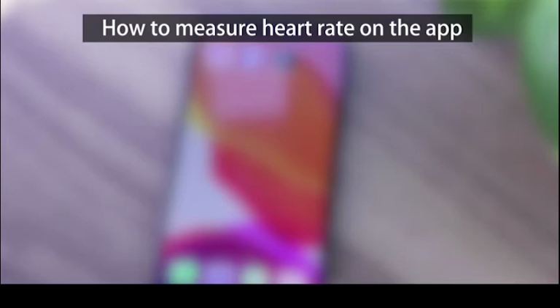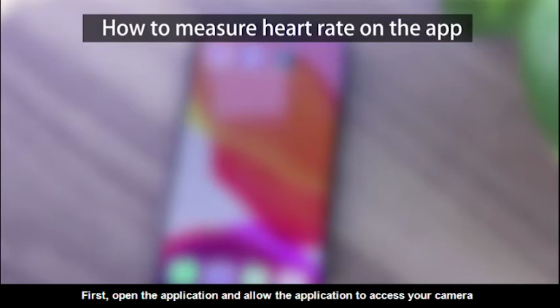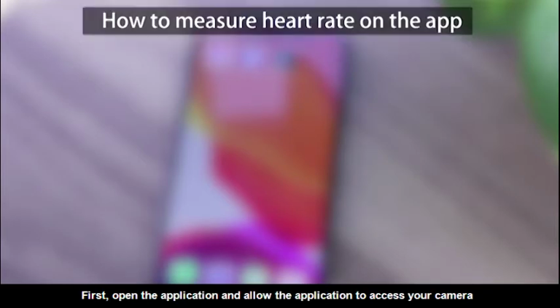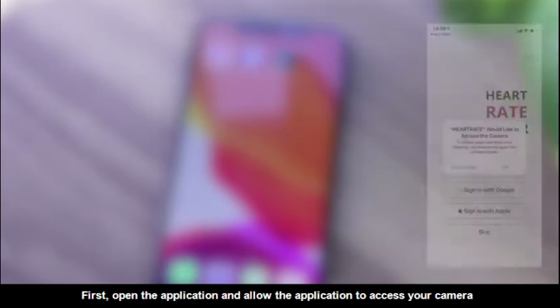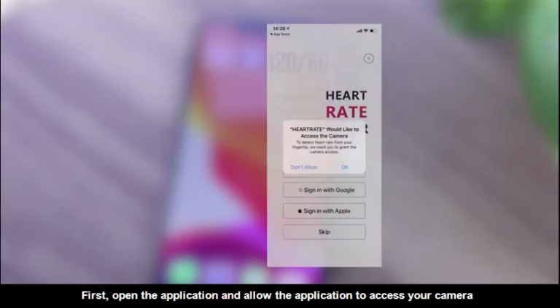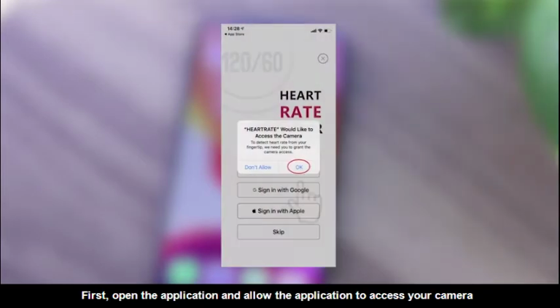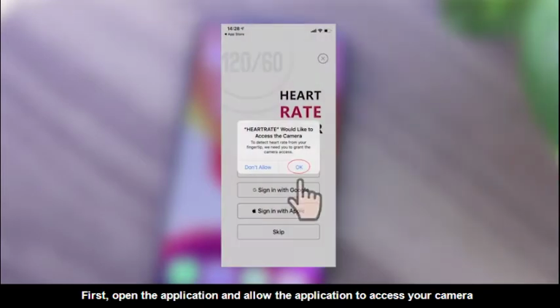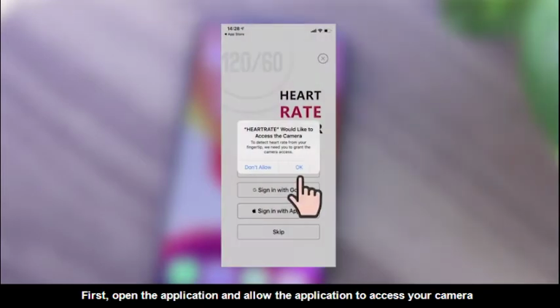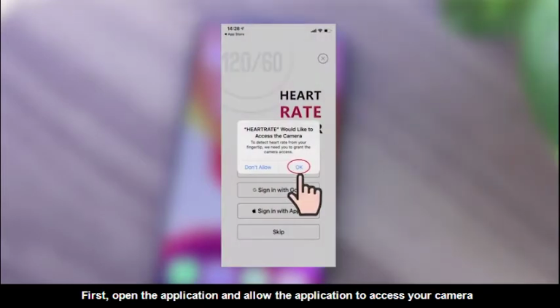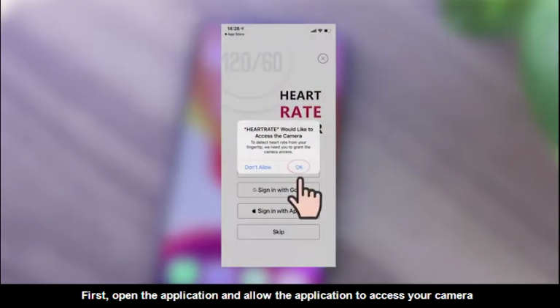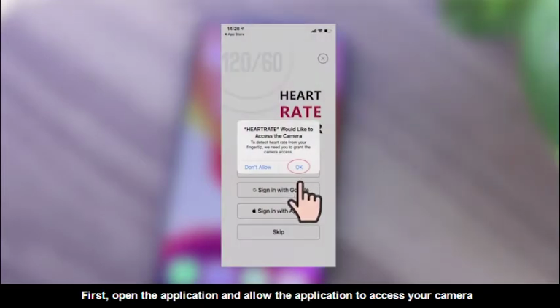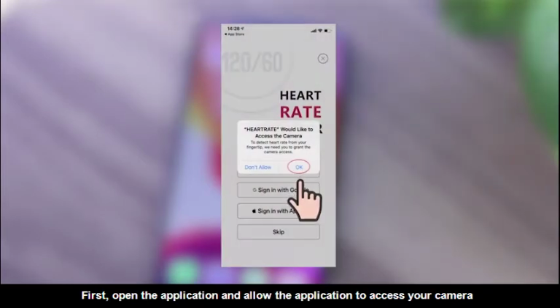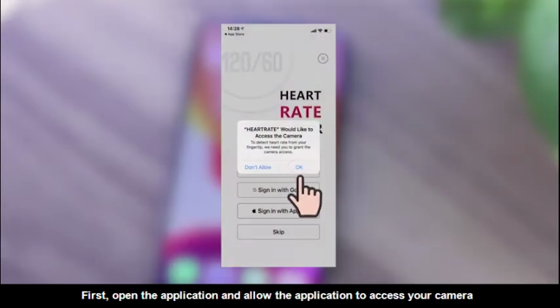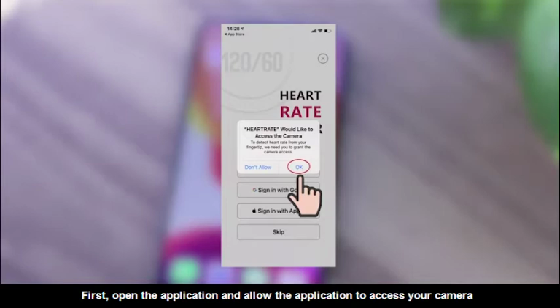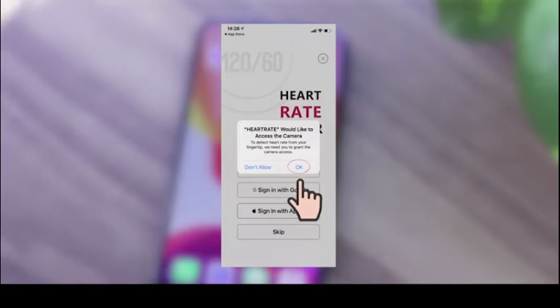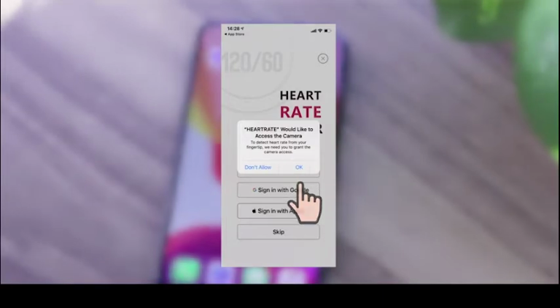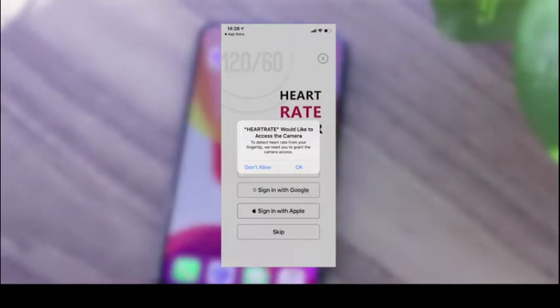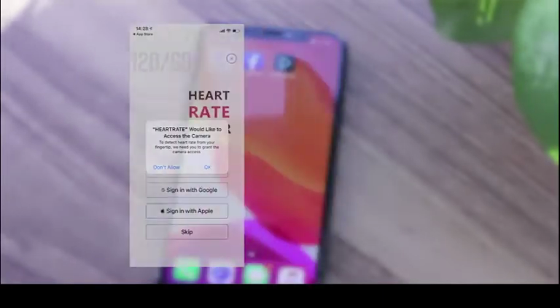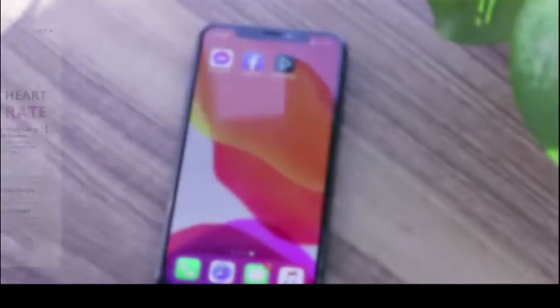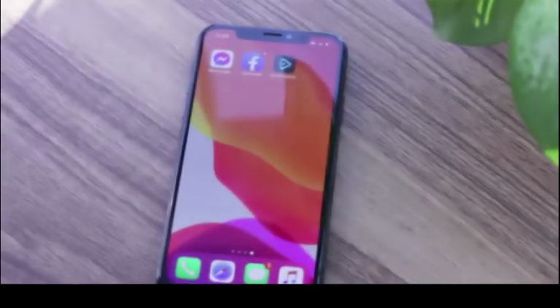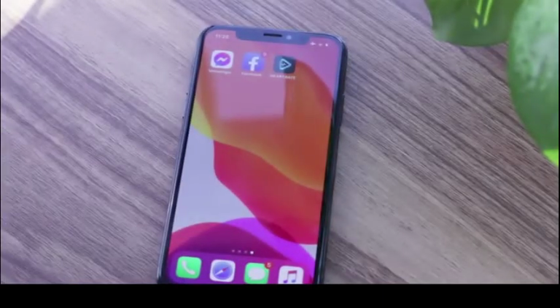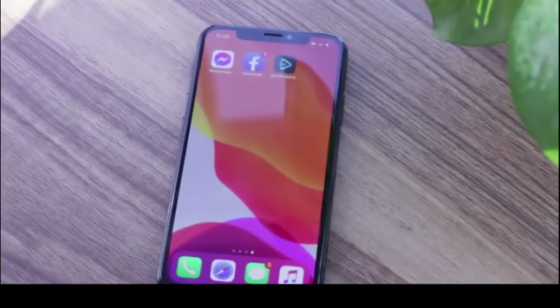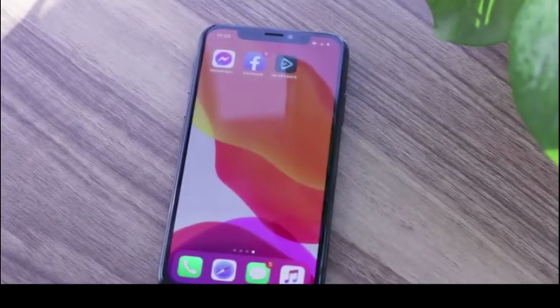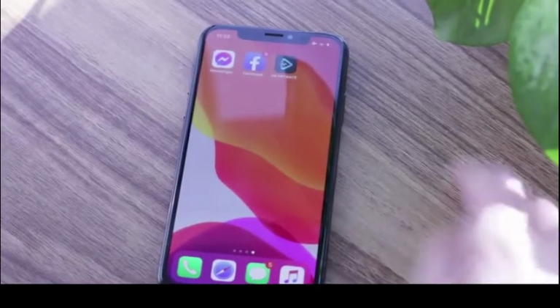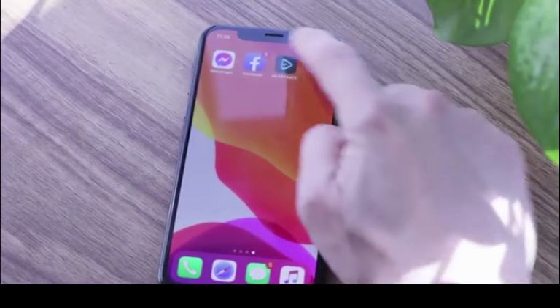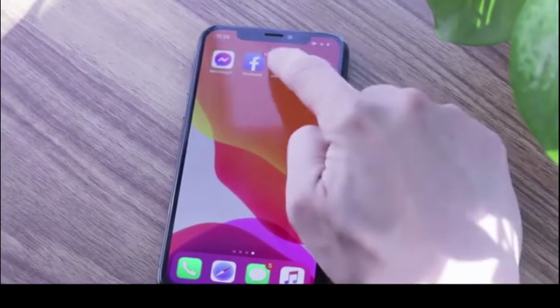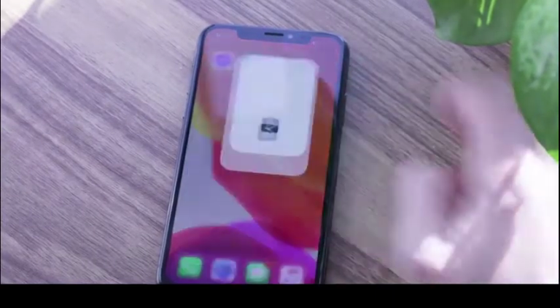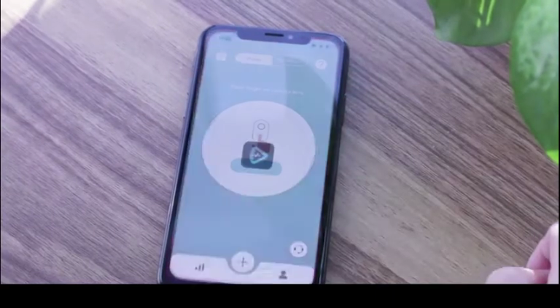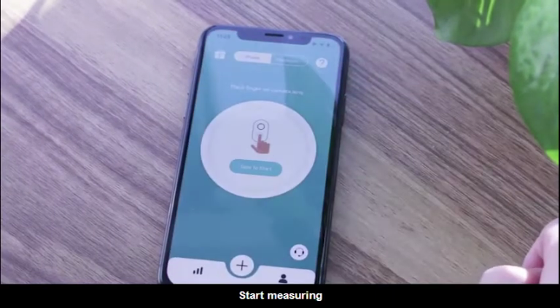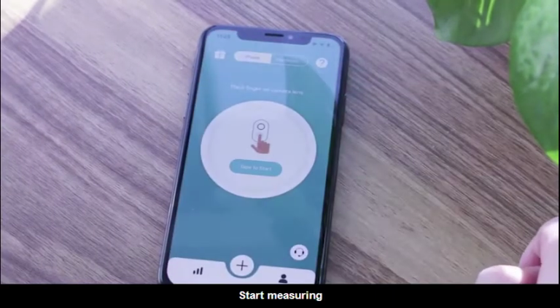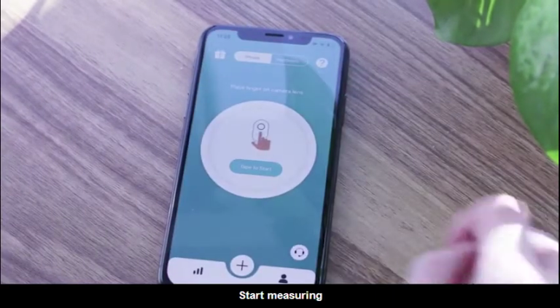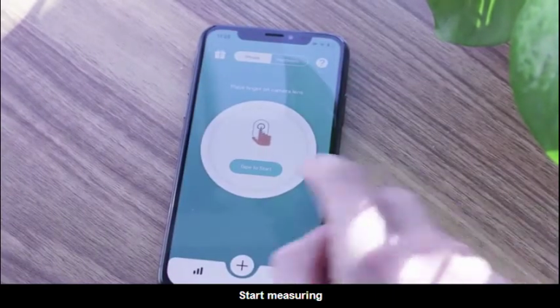First, open the application and allow it to access your camera. Then start measuring.